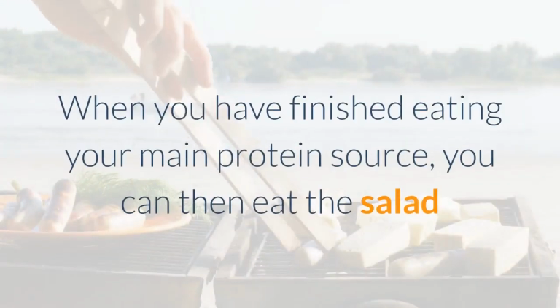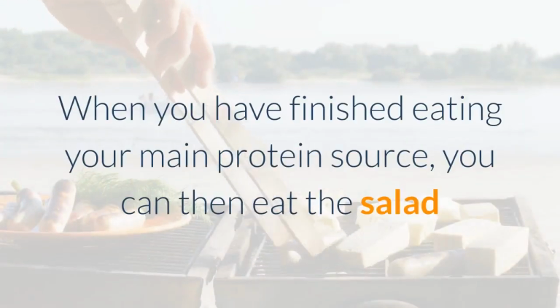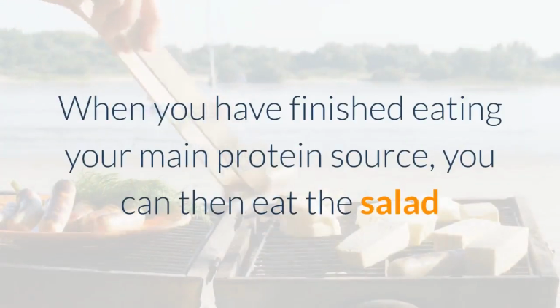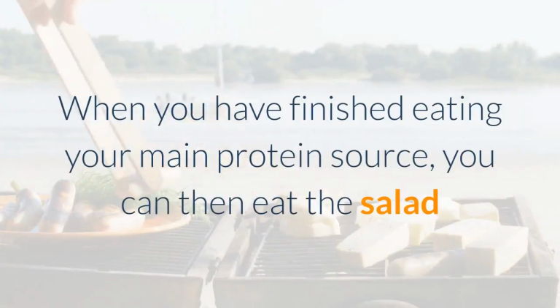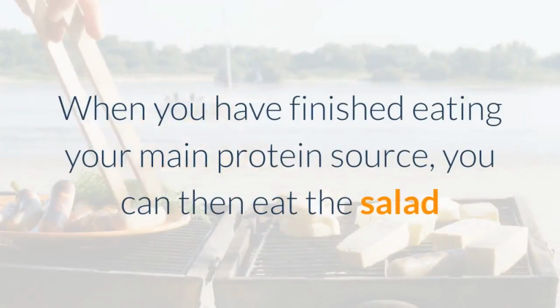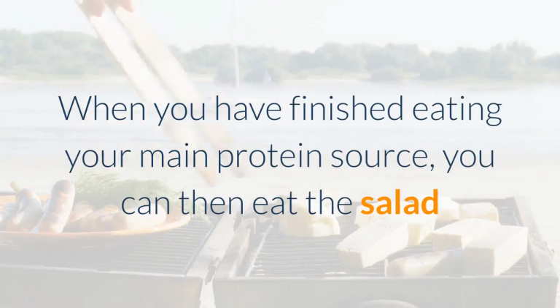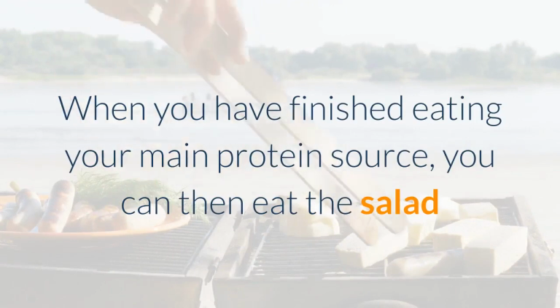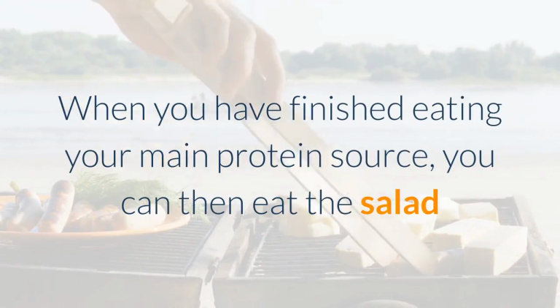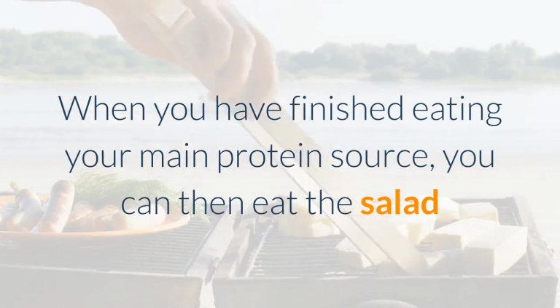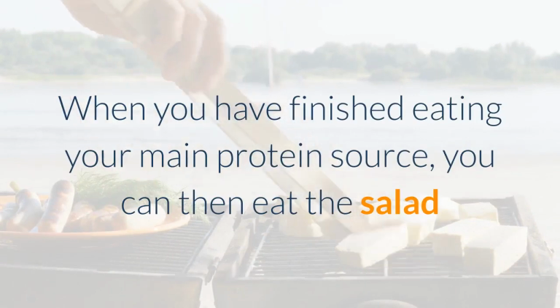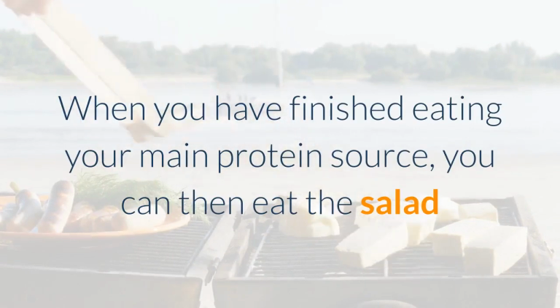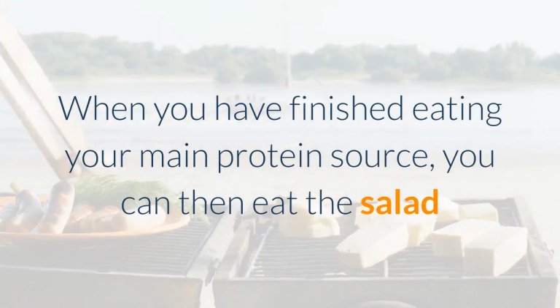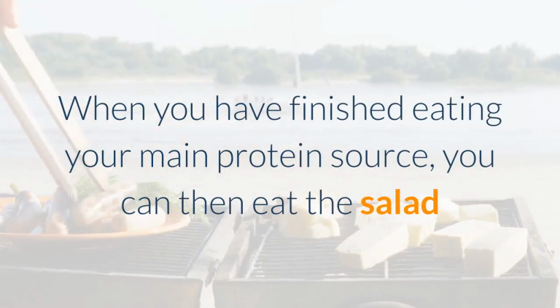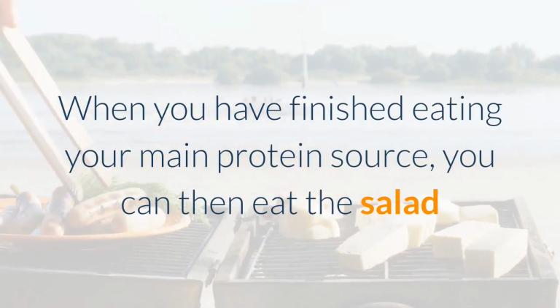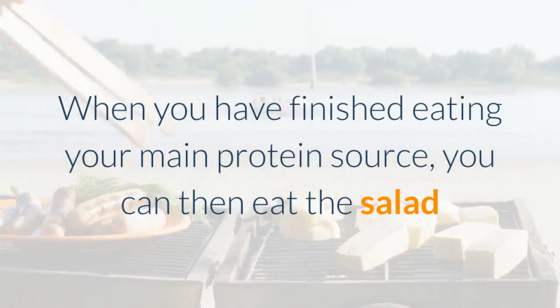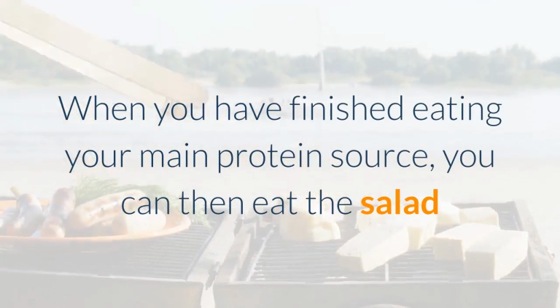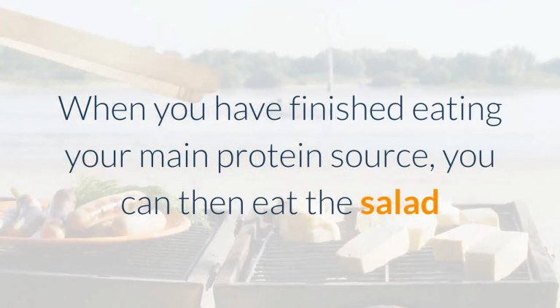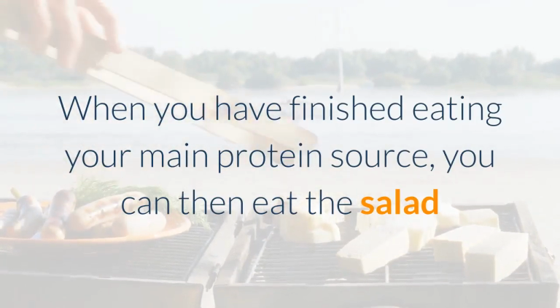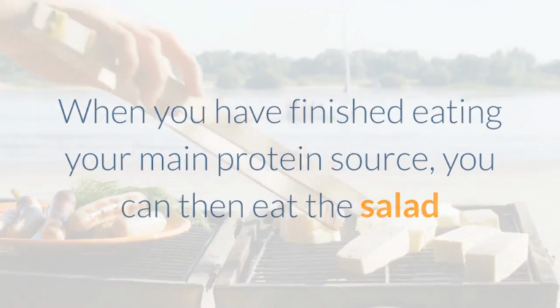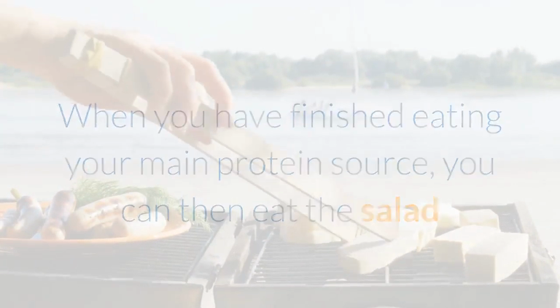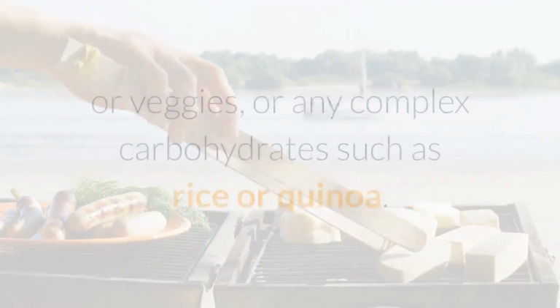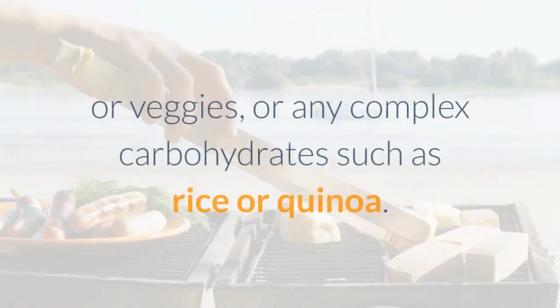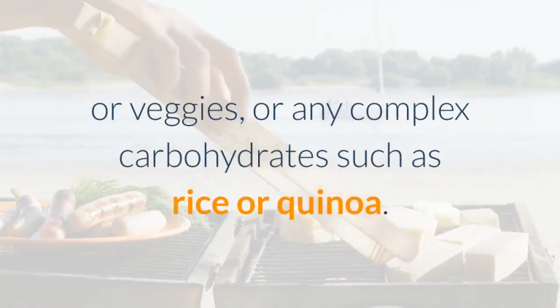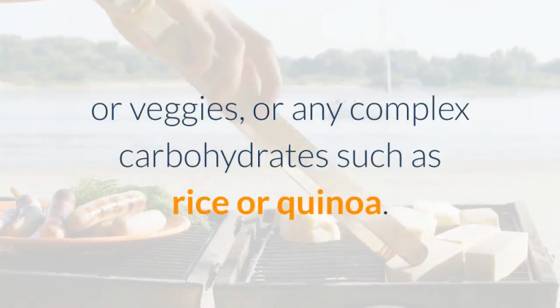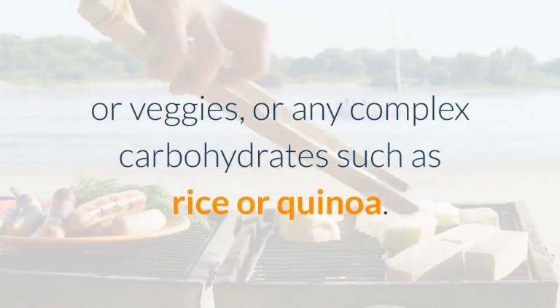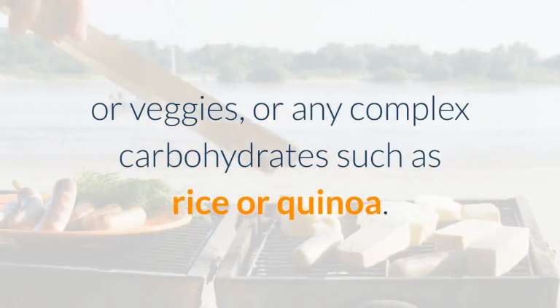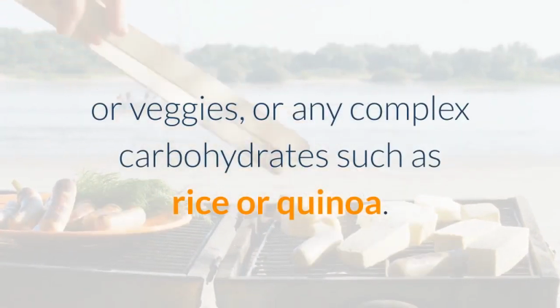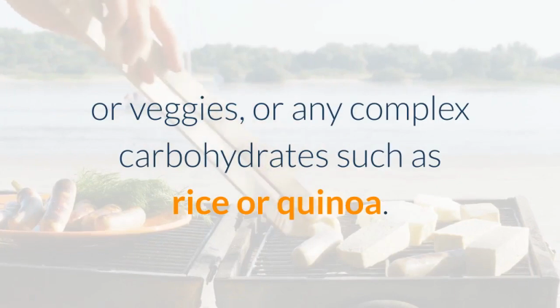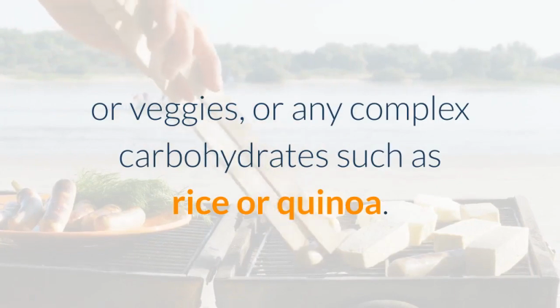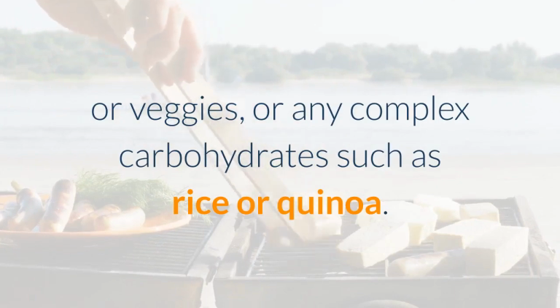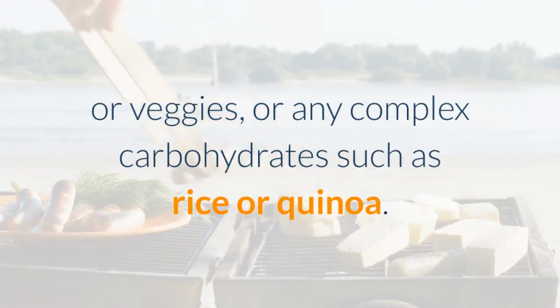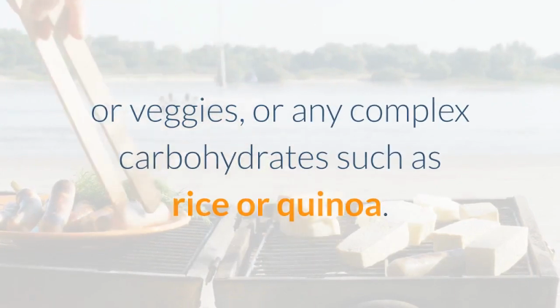When you have finished eating your main protein source, you can then eat the salad or veggies, or any complex carbohydrates such as rice or quinoa.